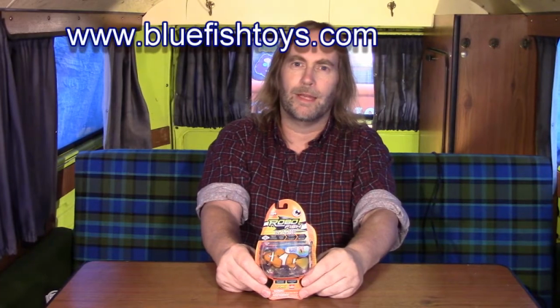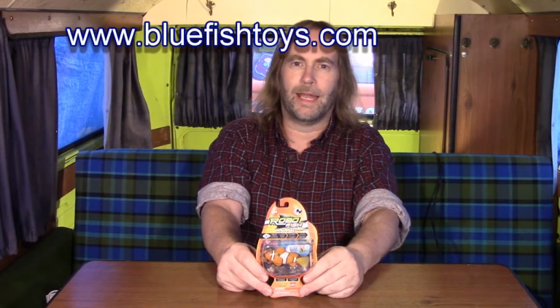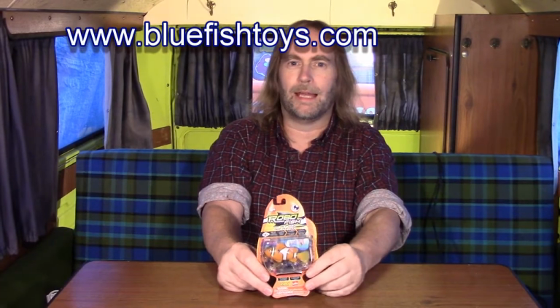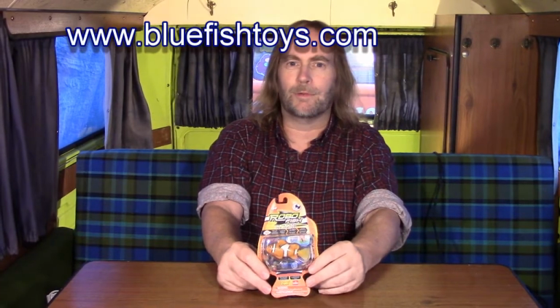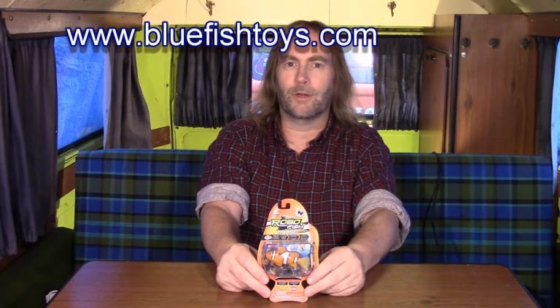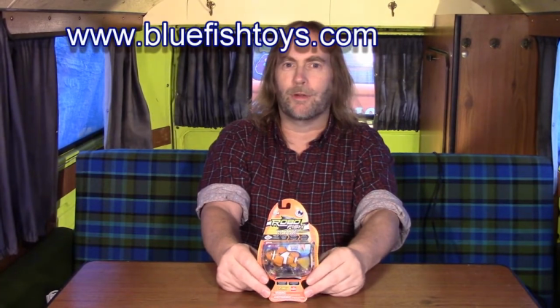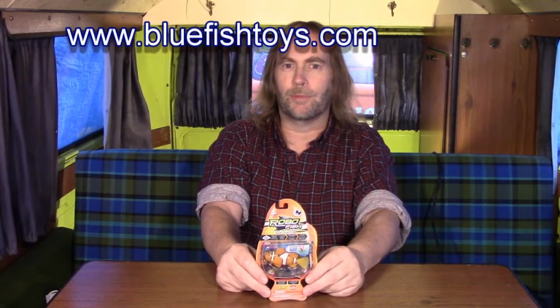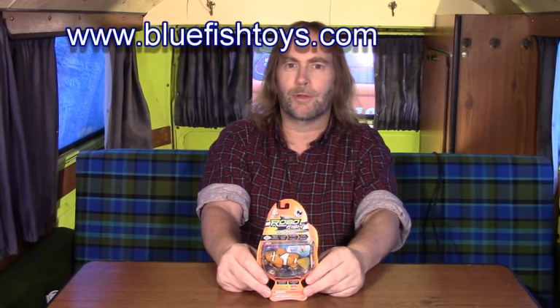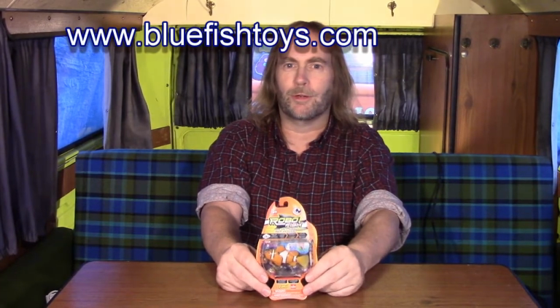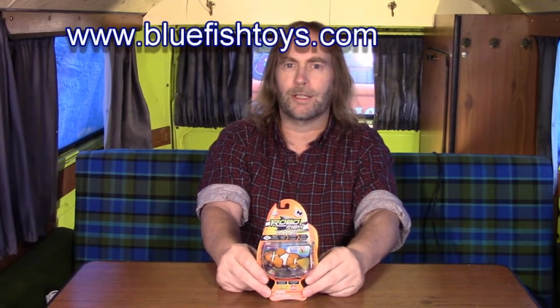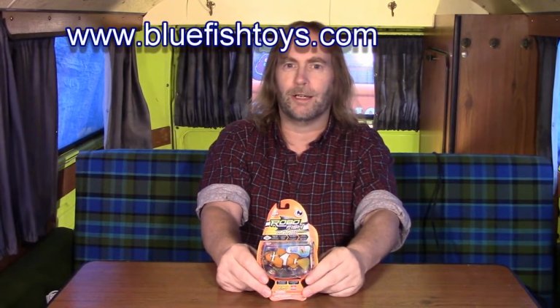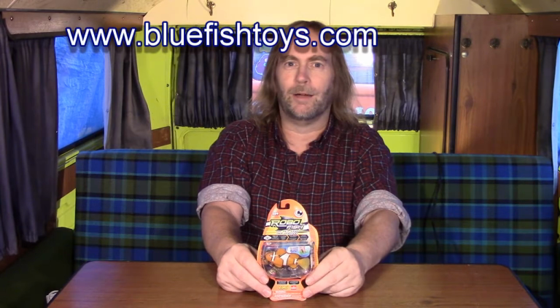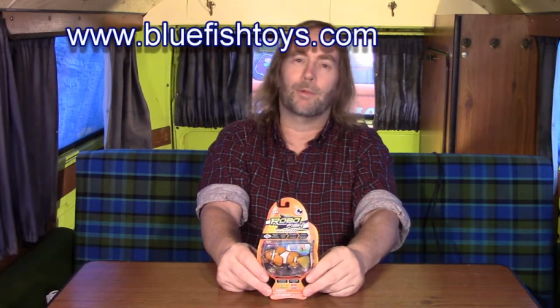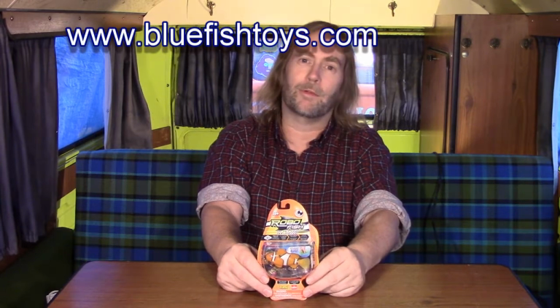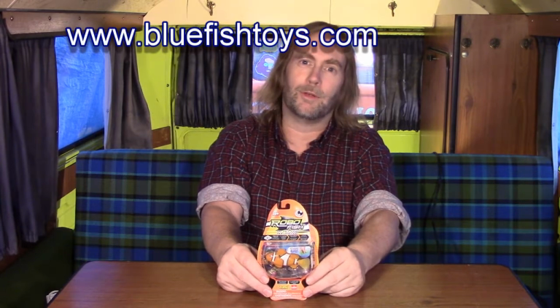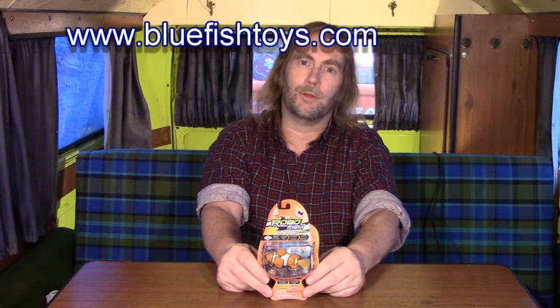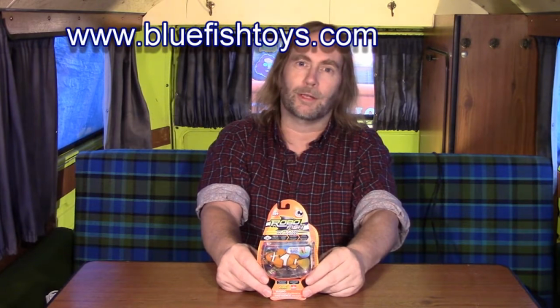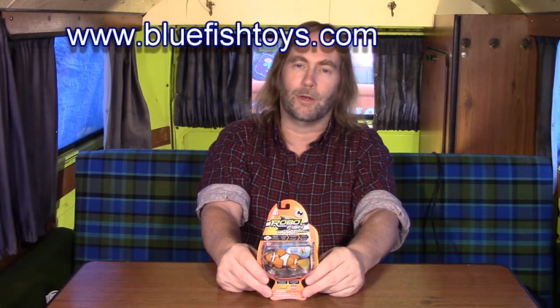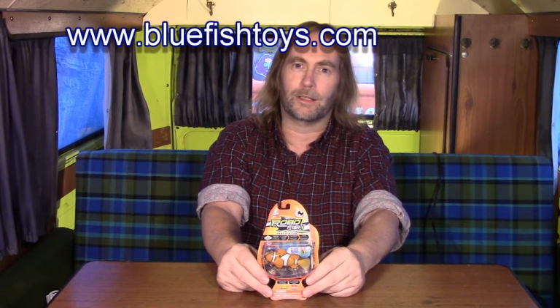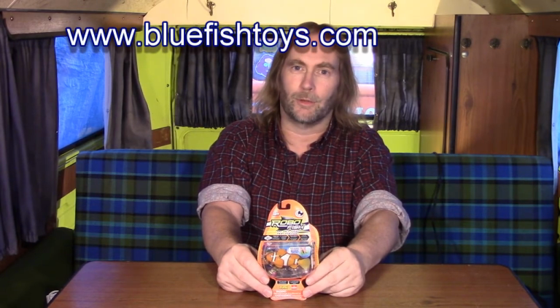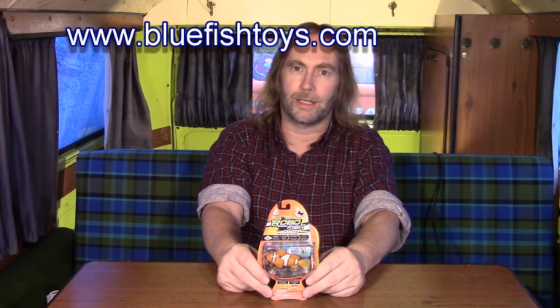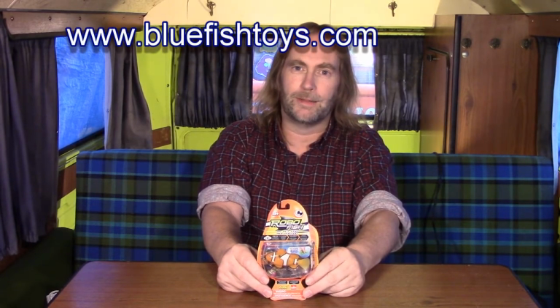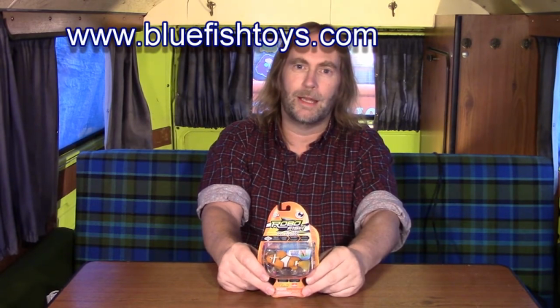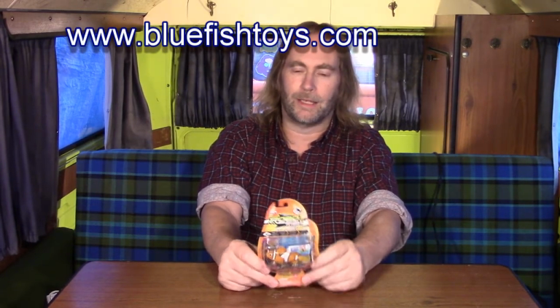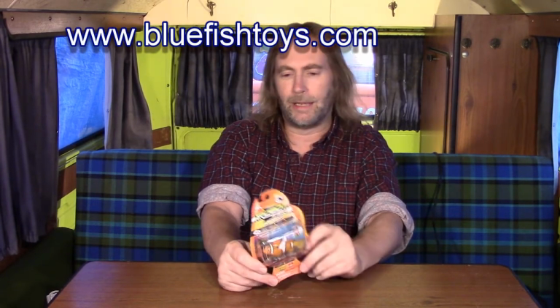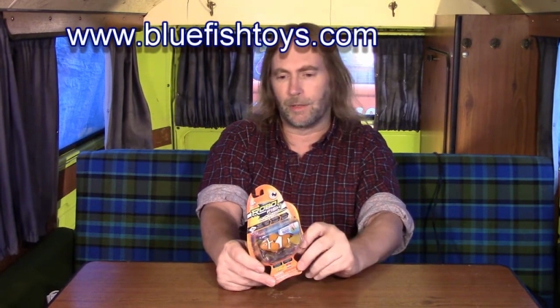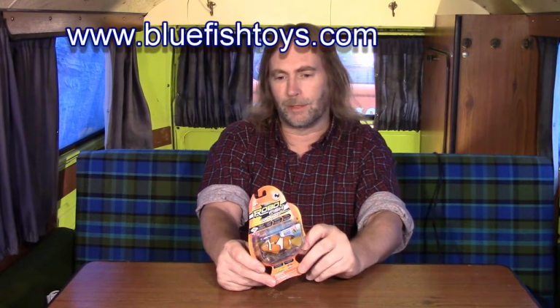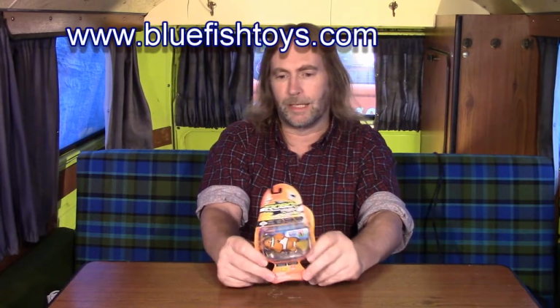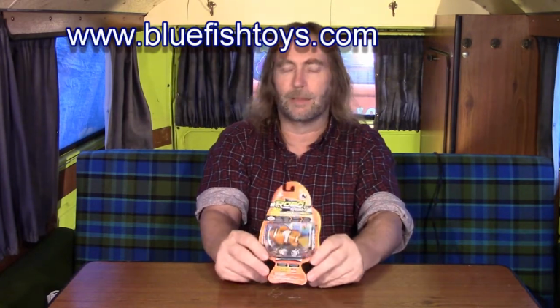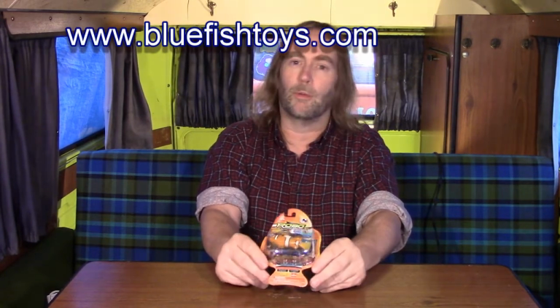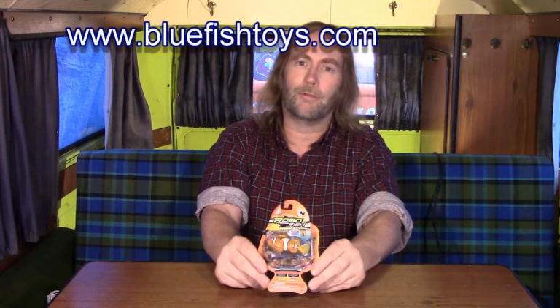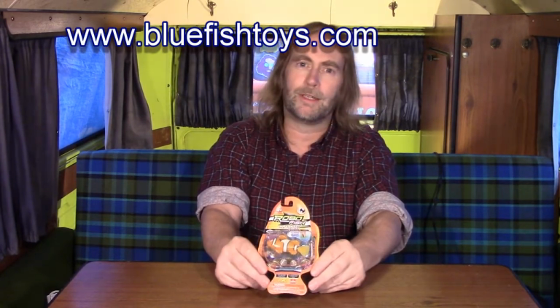Hey, I'm George from BluefishToys.com. We review electronic toys. Today we're going to be looking at the Robo Fish.